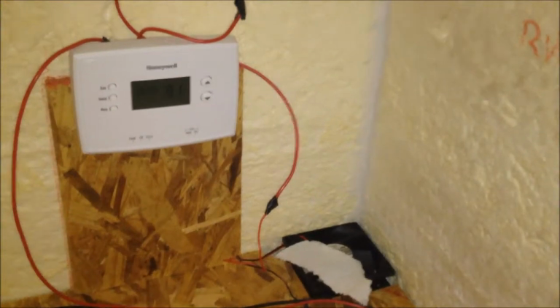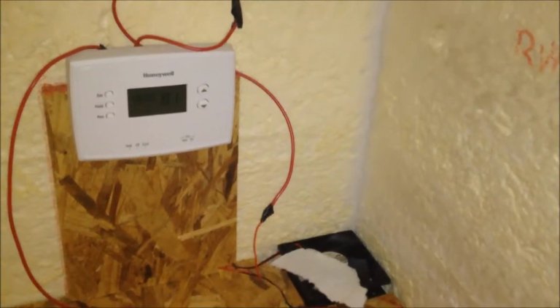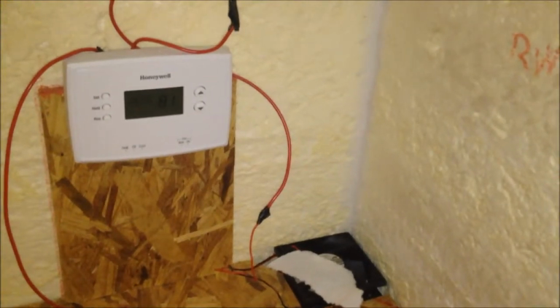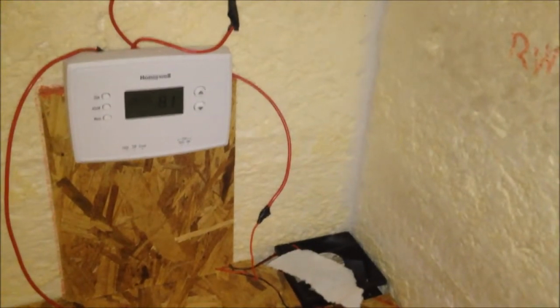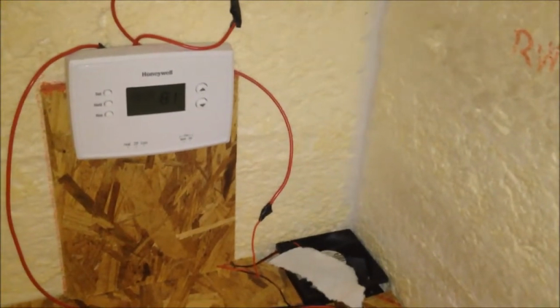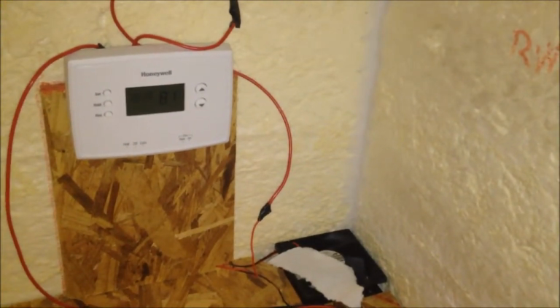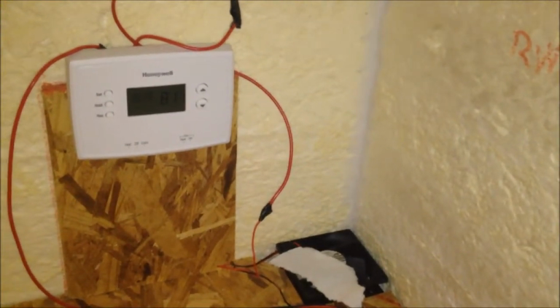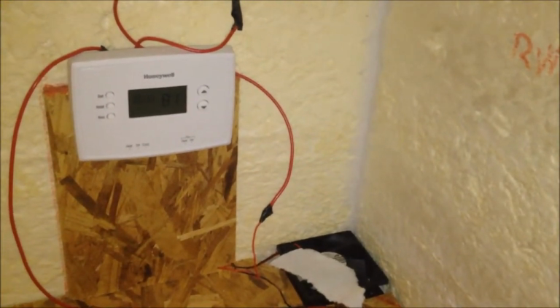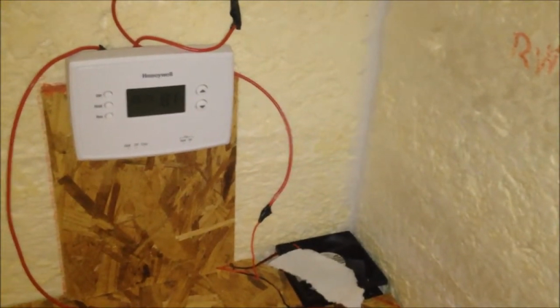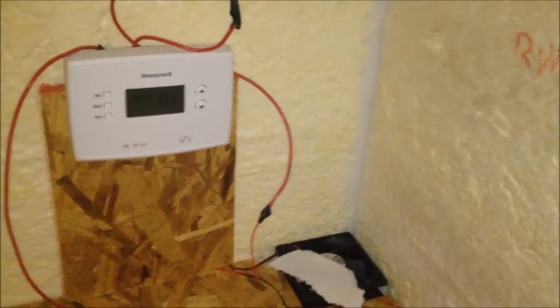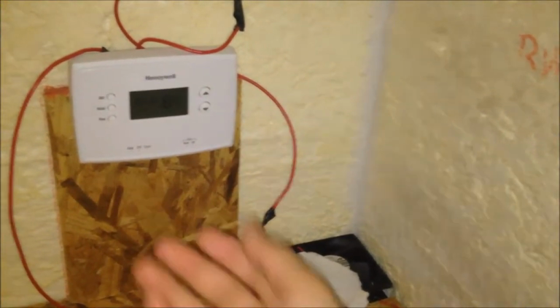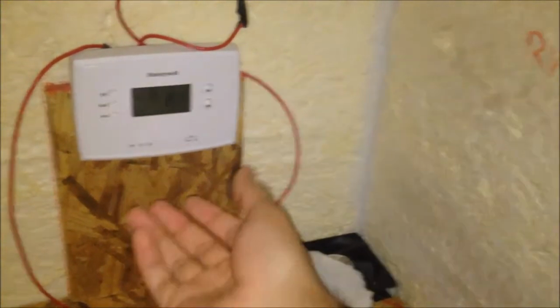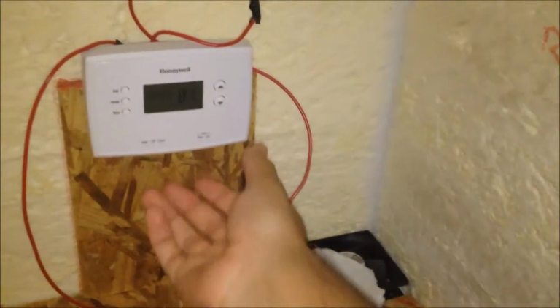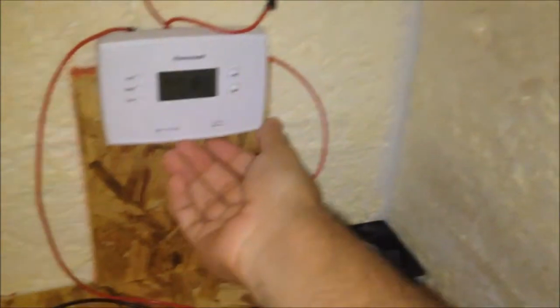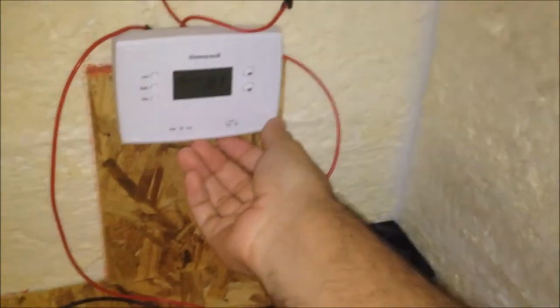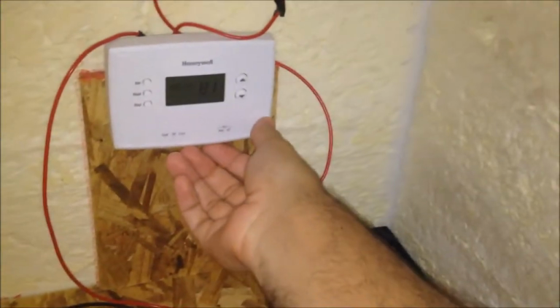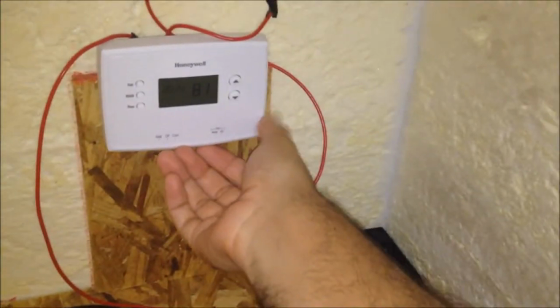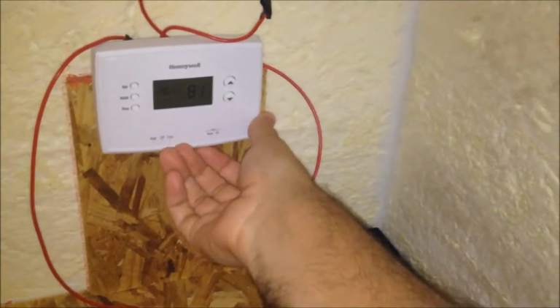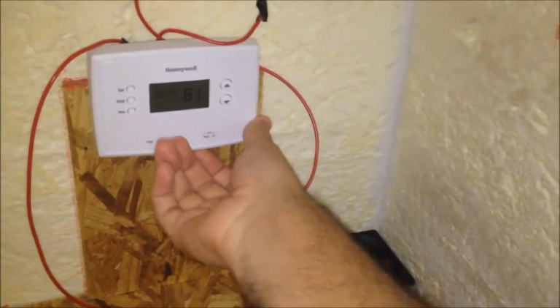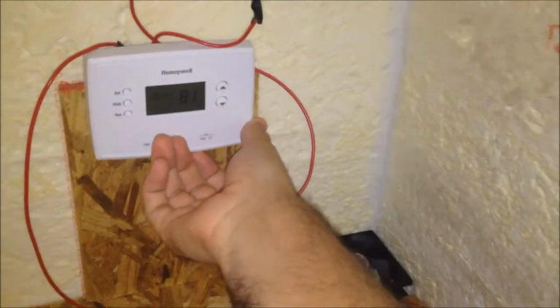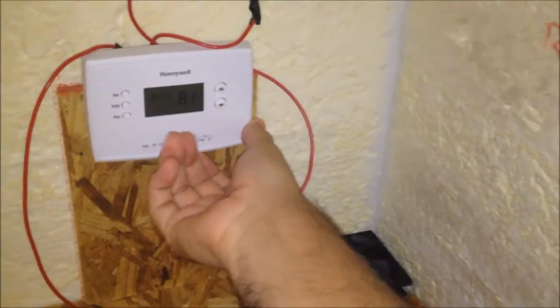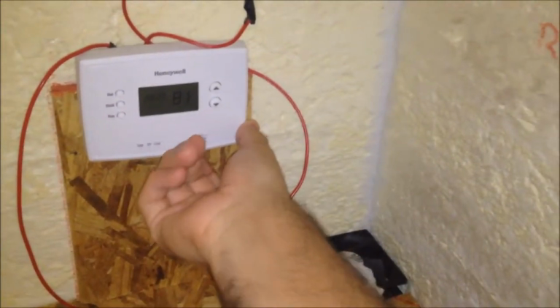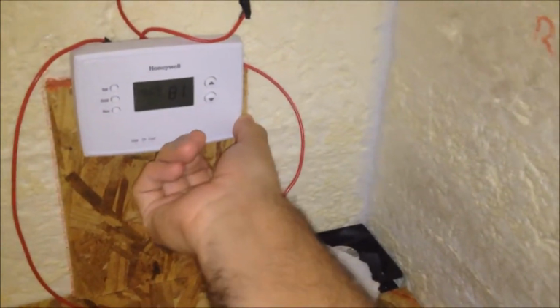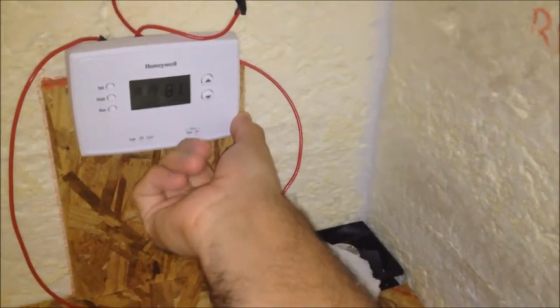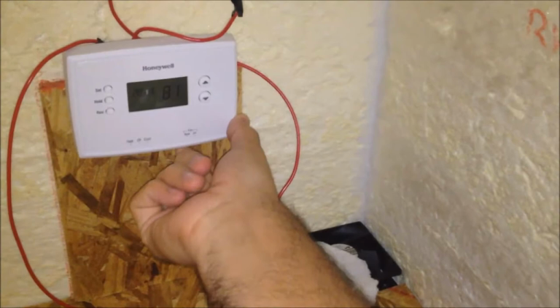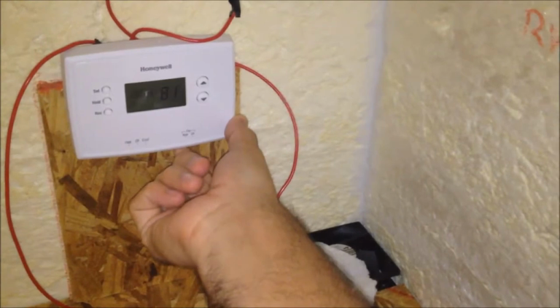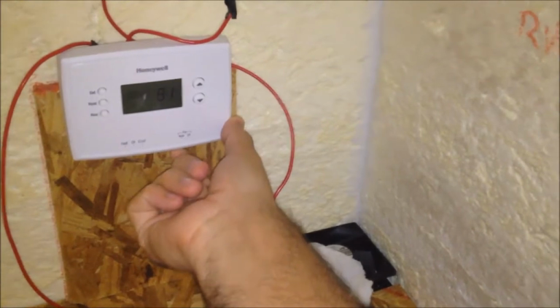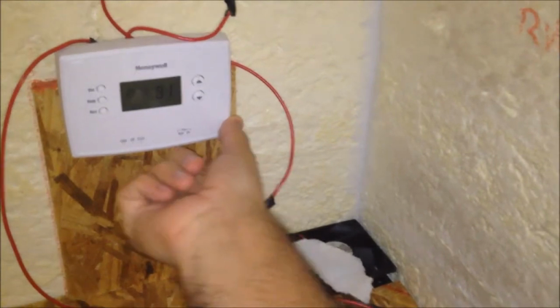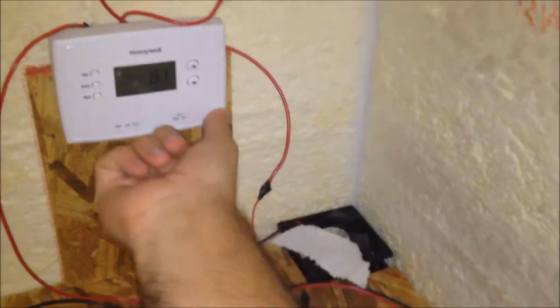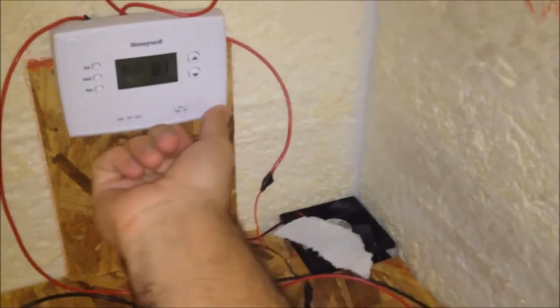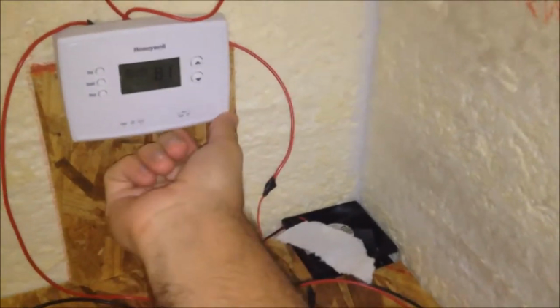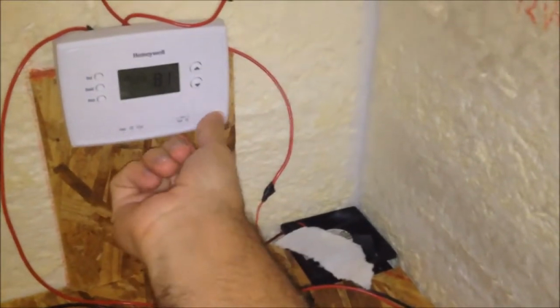Right now it's off. As soon as I turn it on, you should see the paper move up.